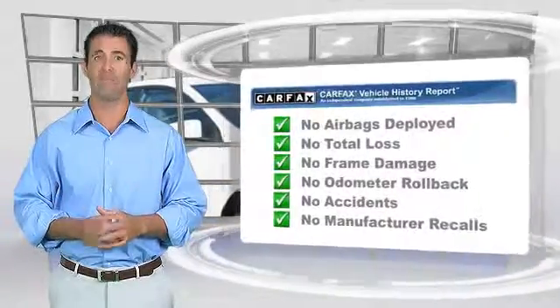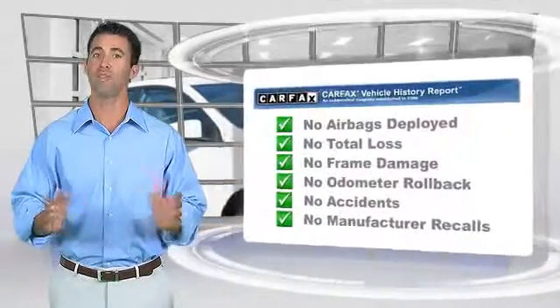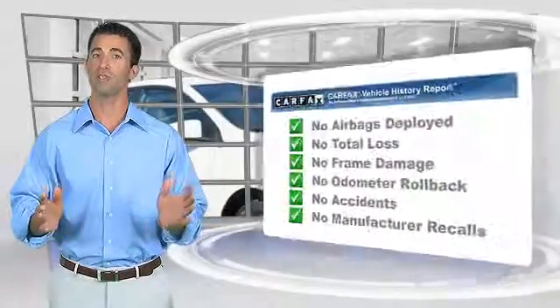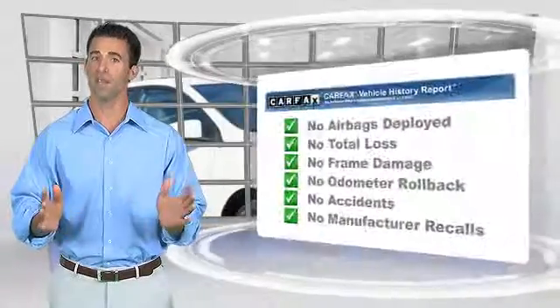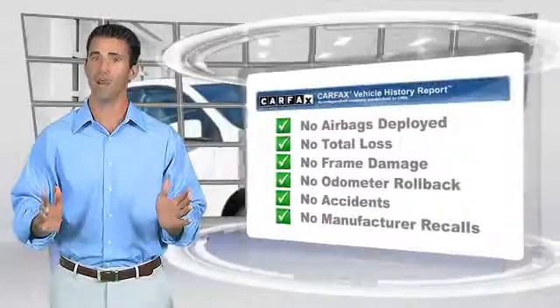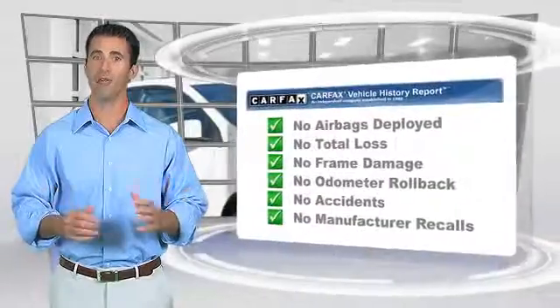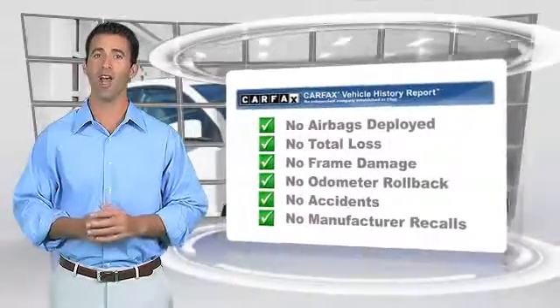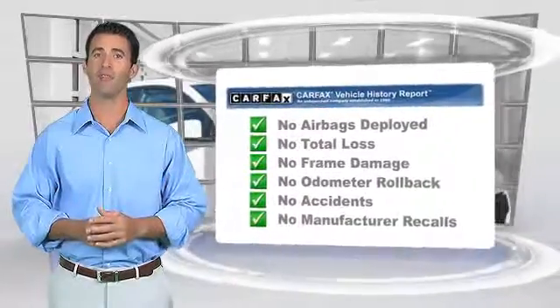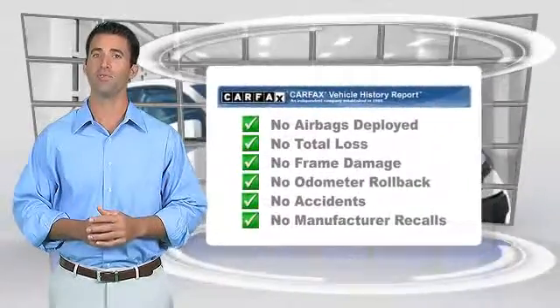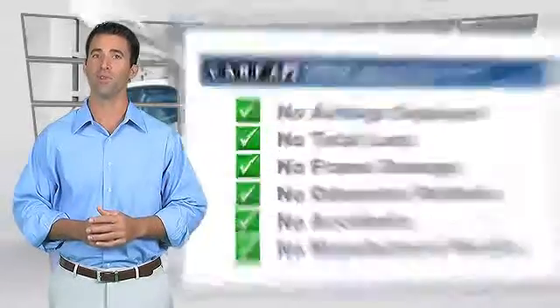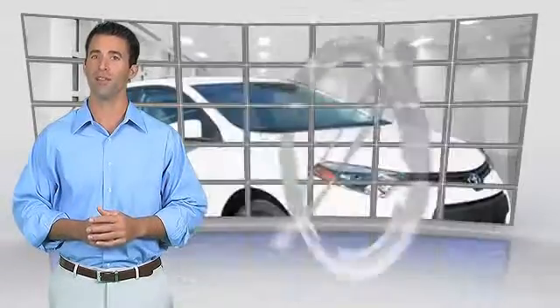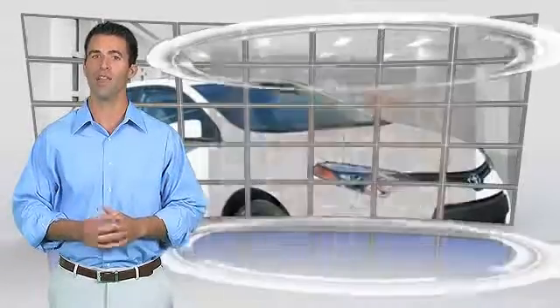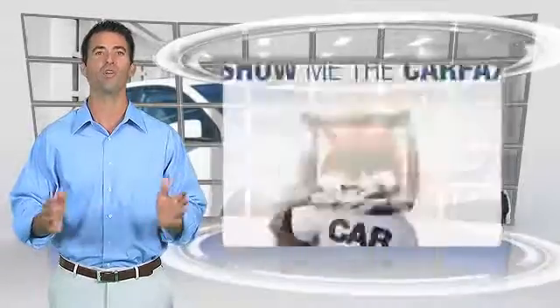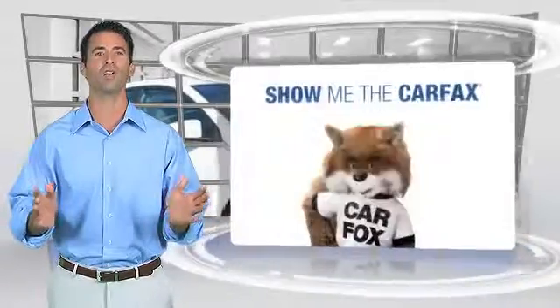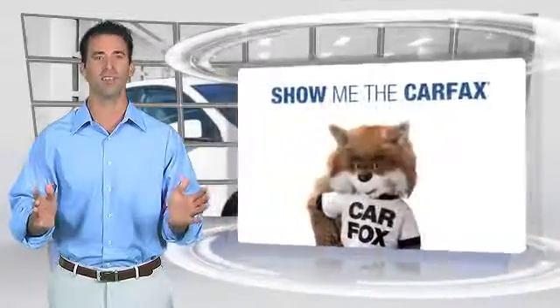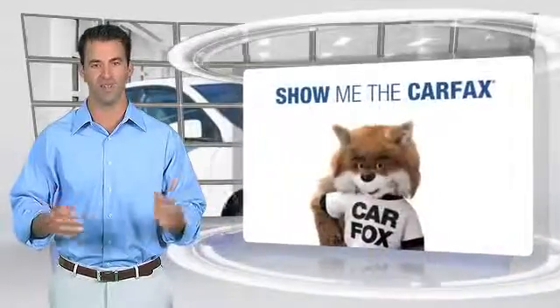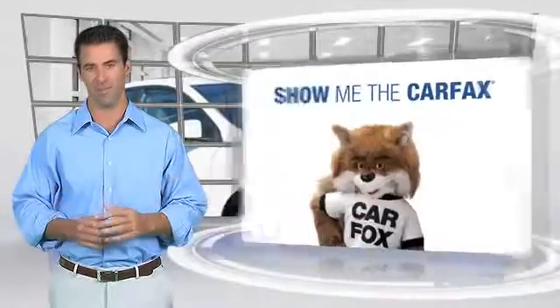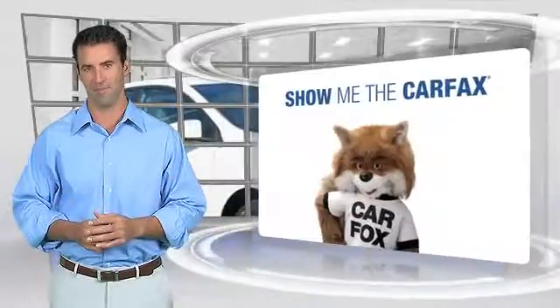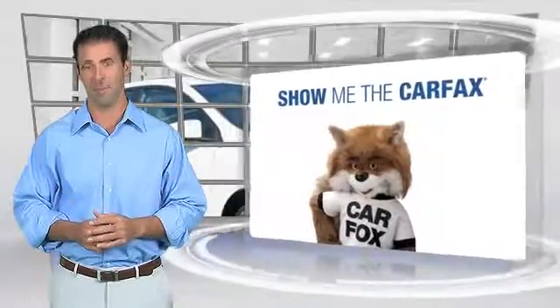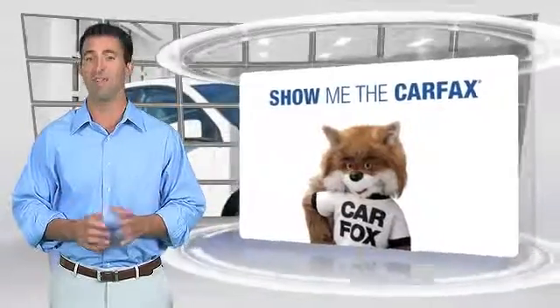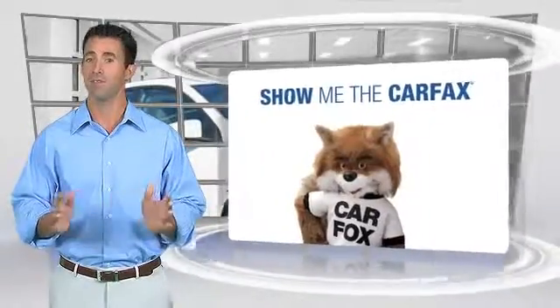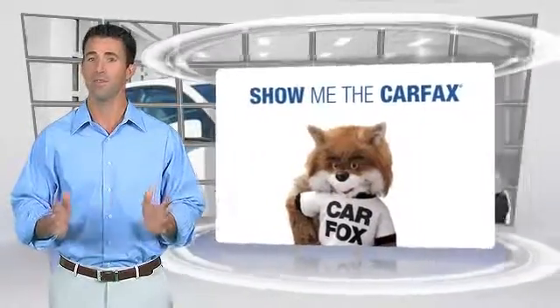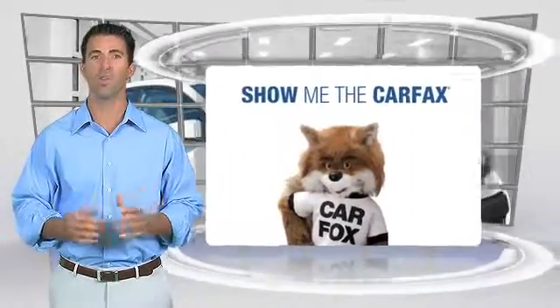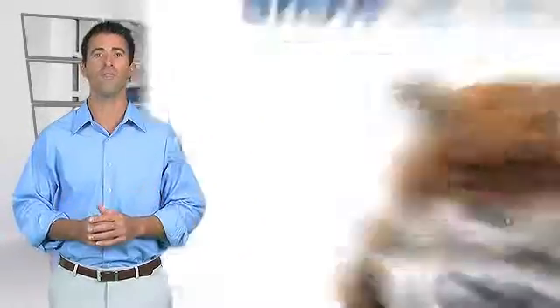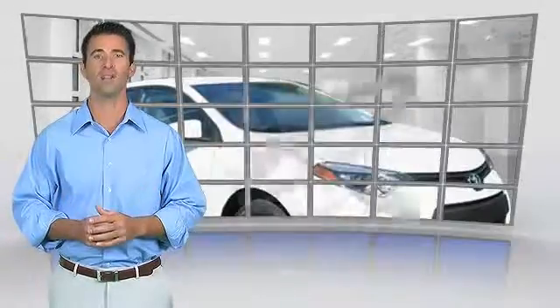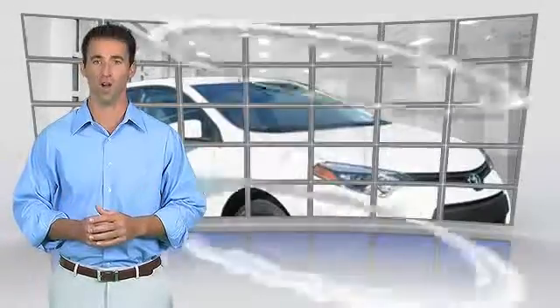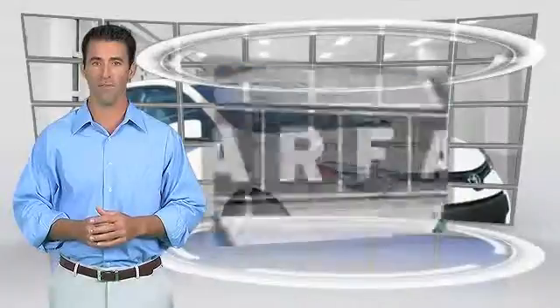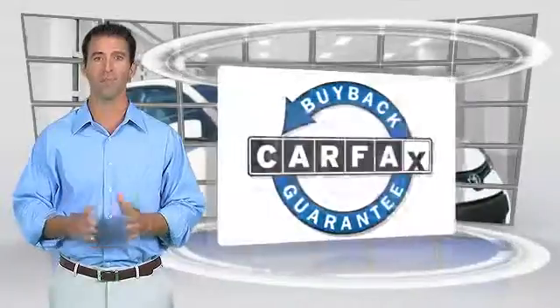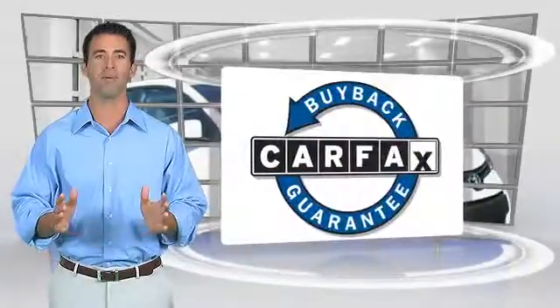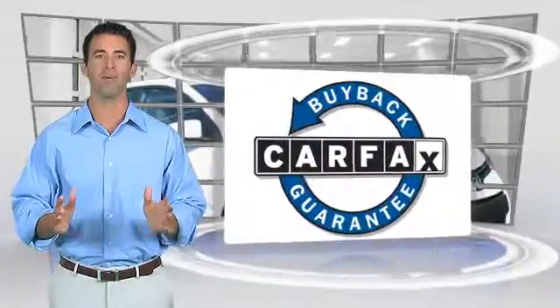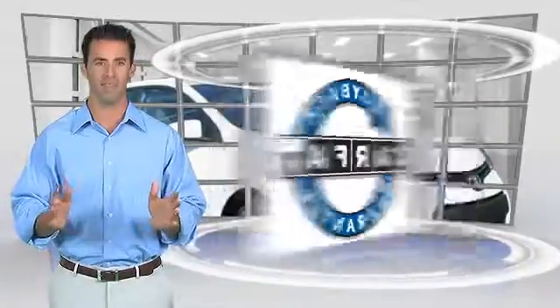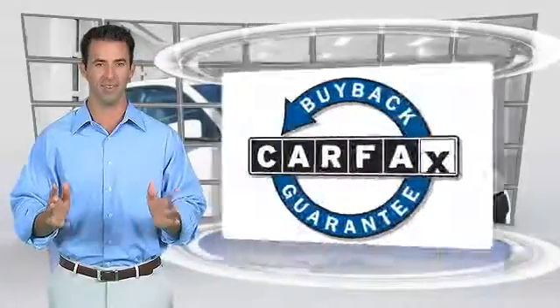Be sure to find a complimentary copy of this report online or contact the dealership. This vehicle qualifies for the Carfax Buy Back Guarantee.